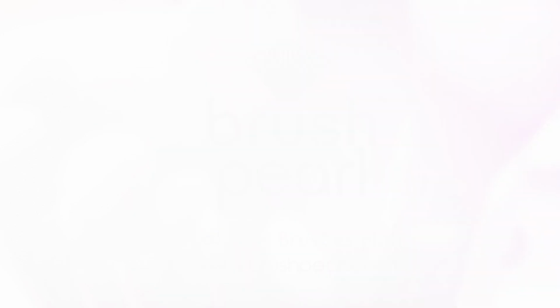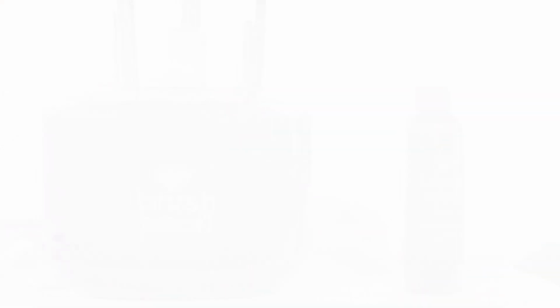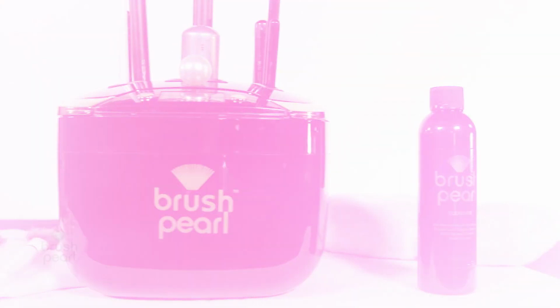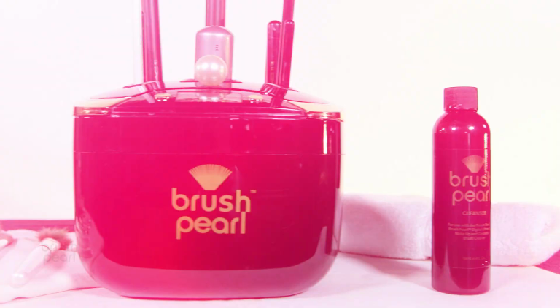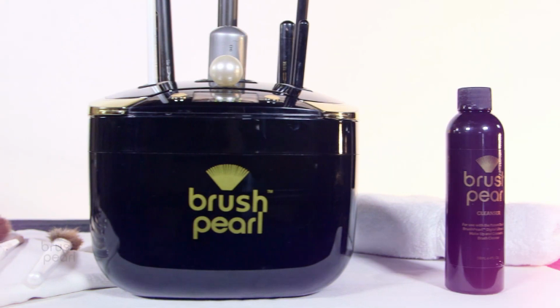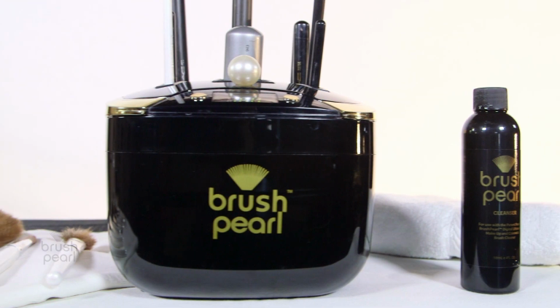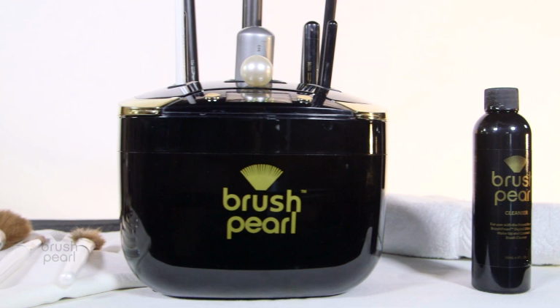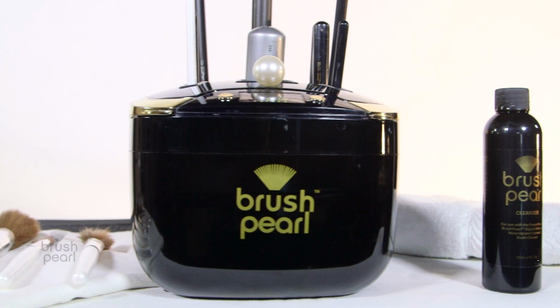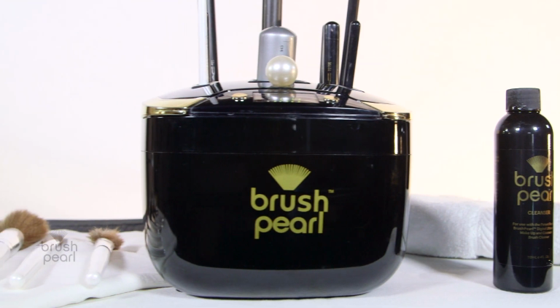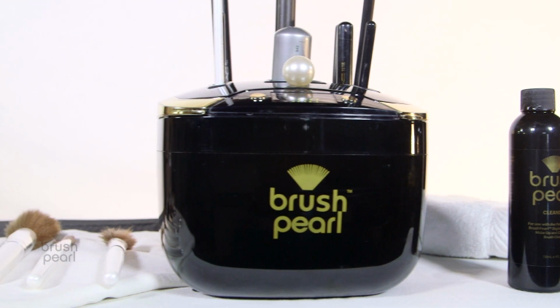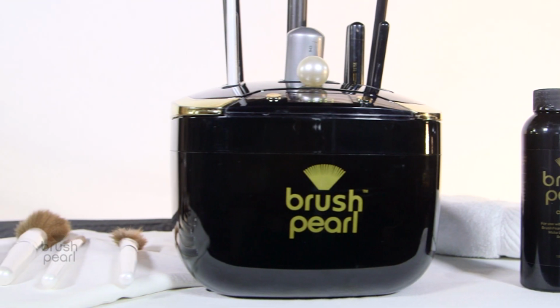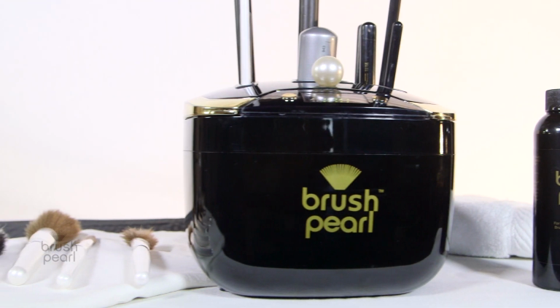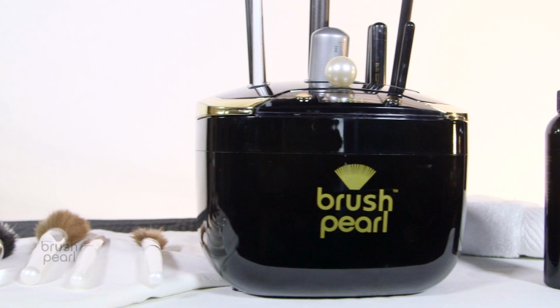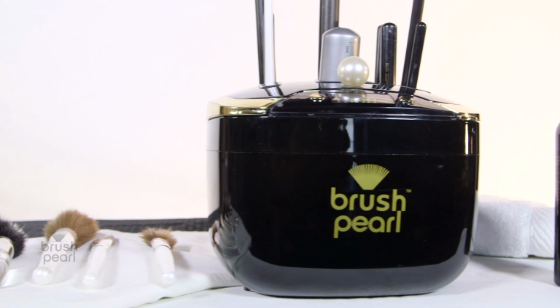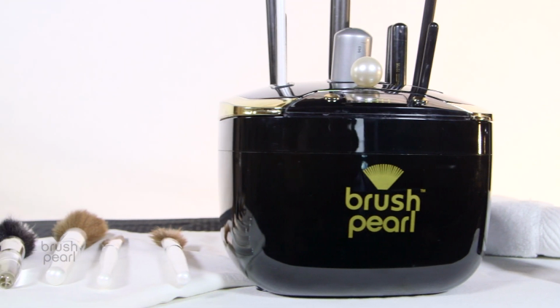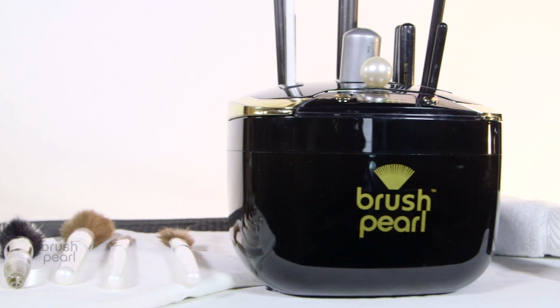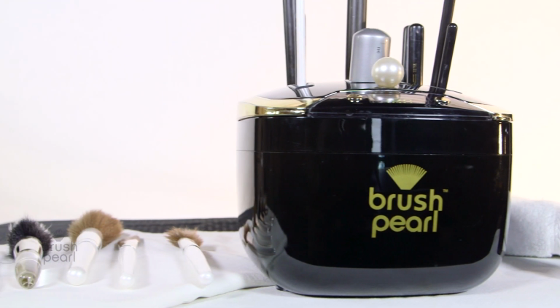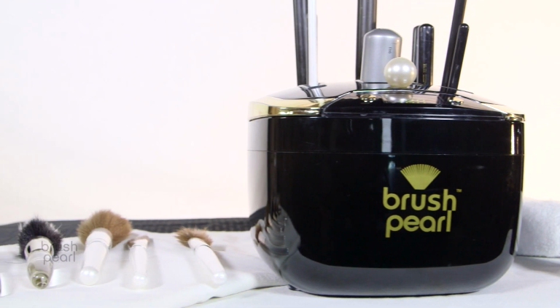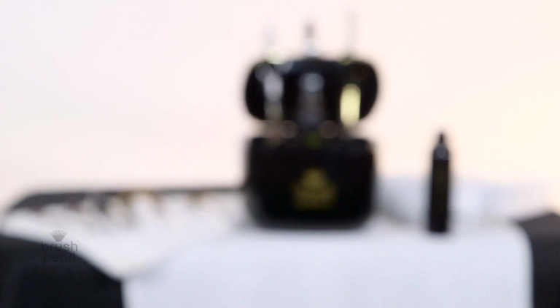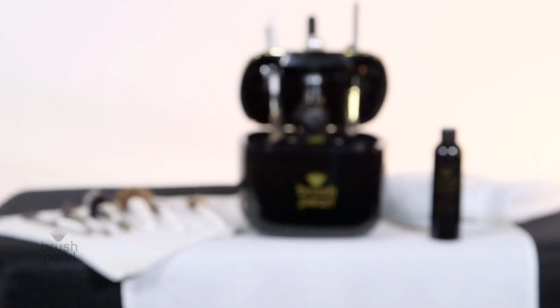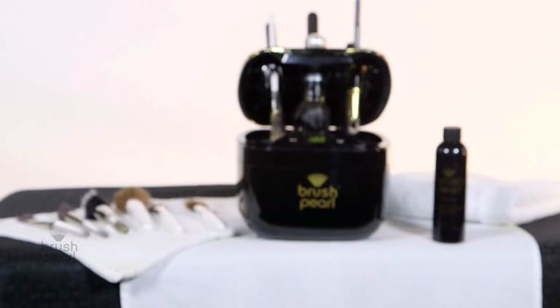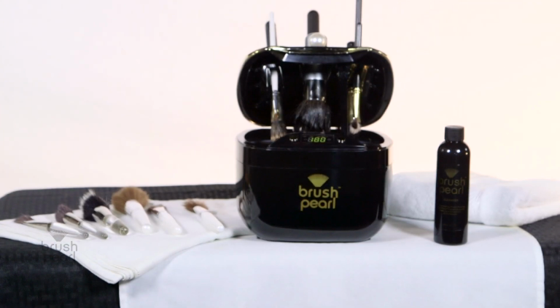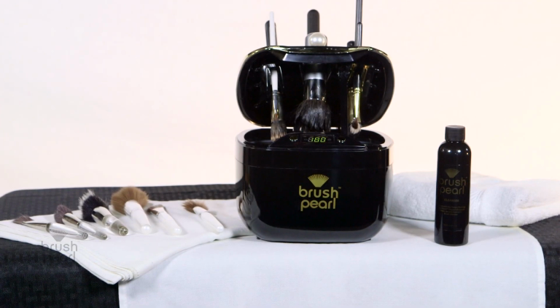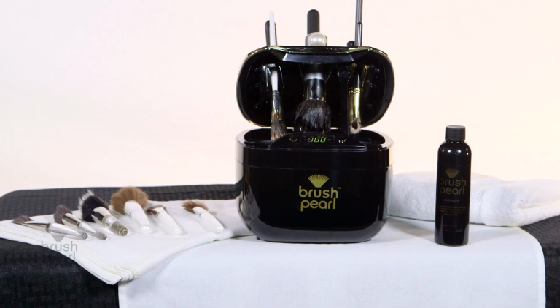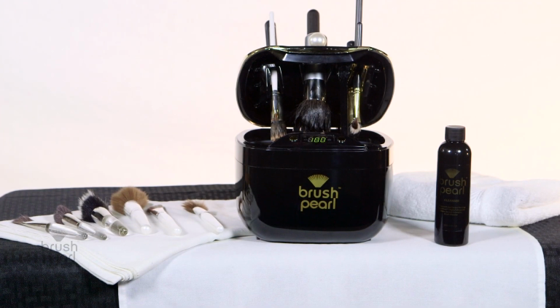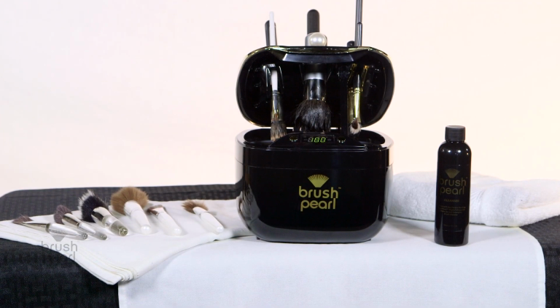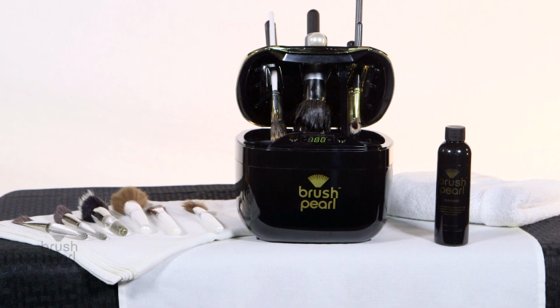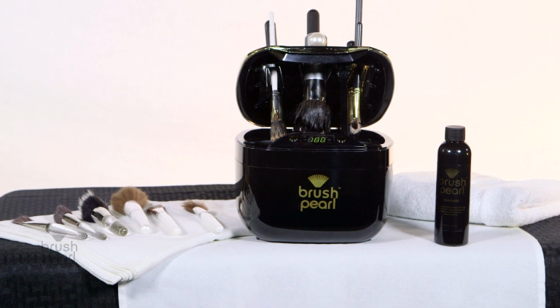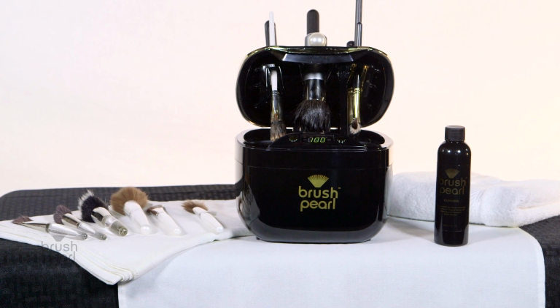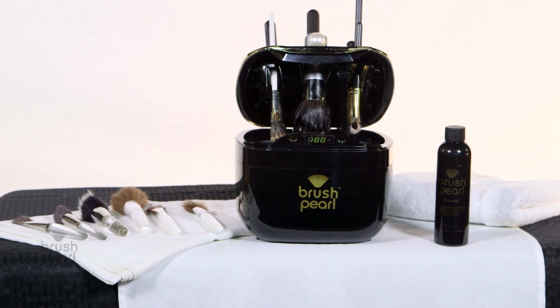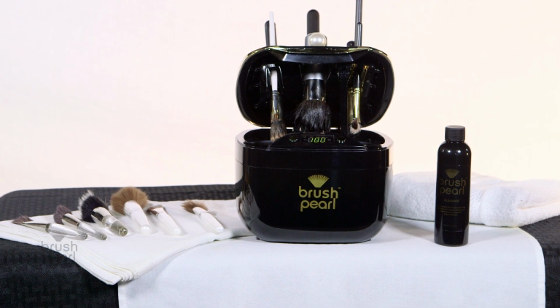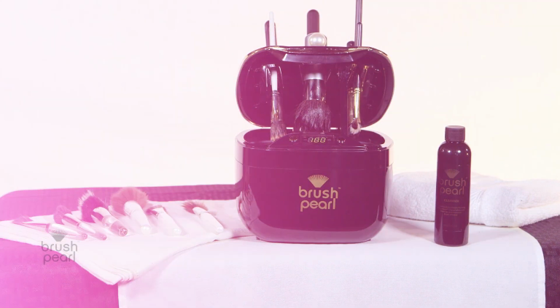Today I'm going to be showing you how to use your Brush Pearl Ultrasonic Cosmetic Brush Cleaning System.